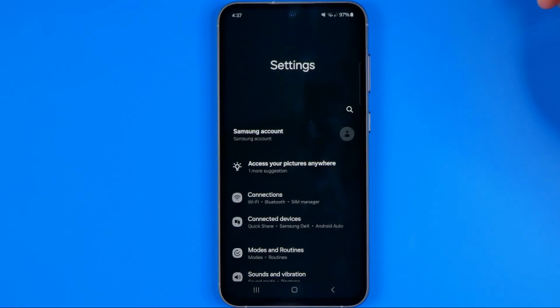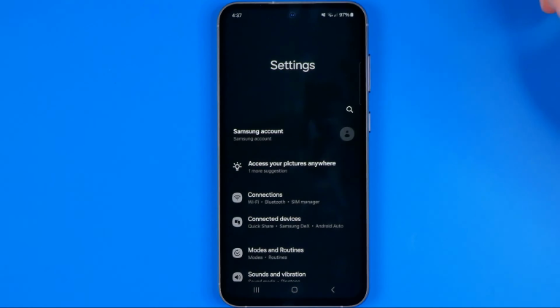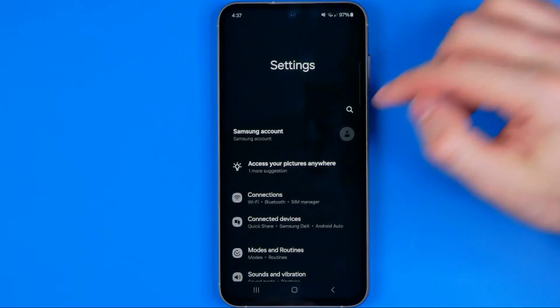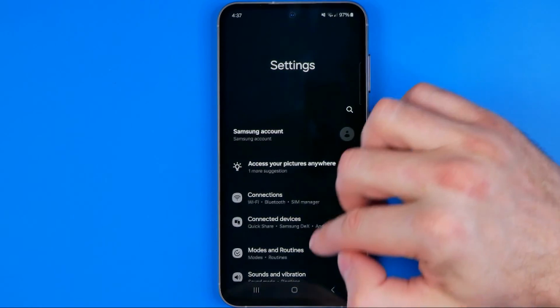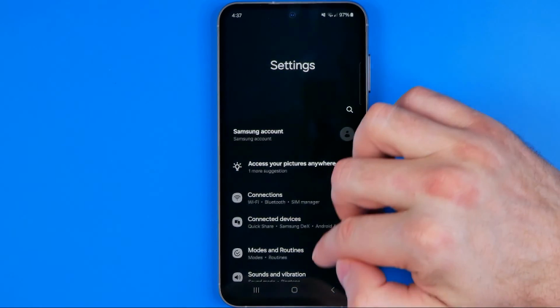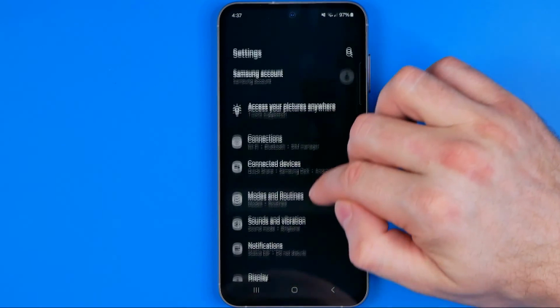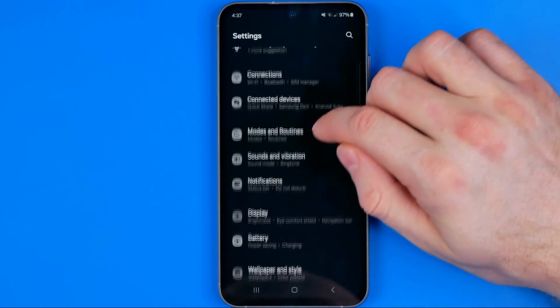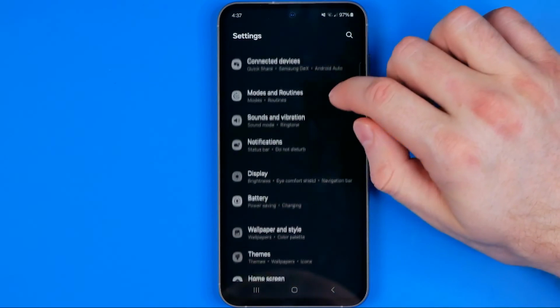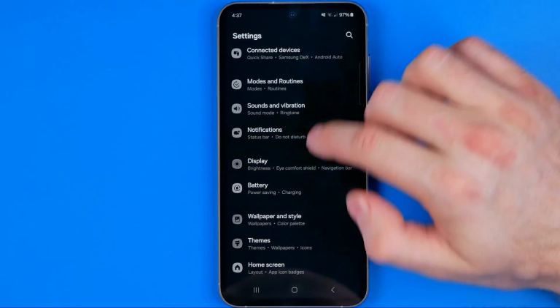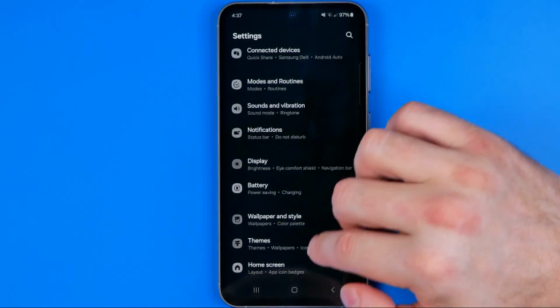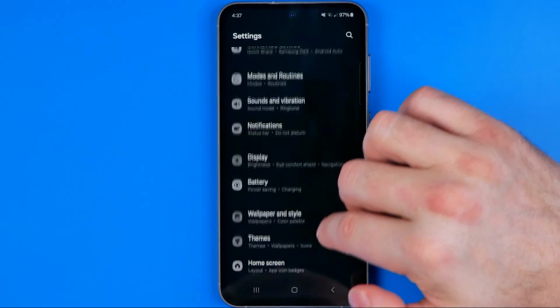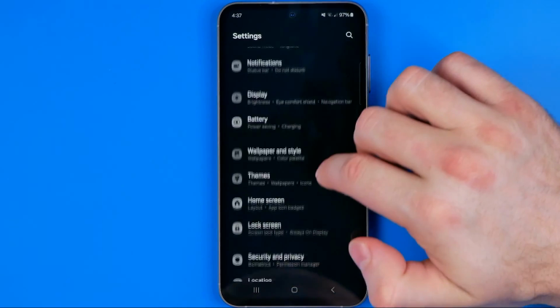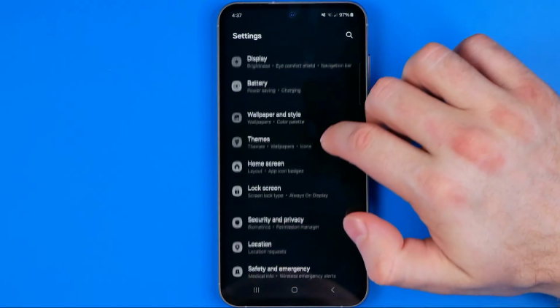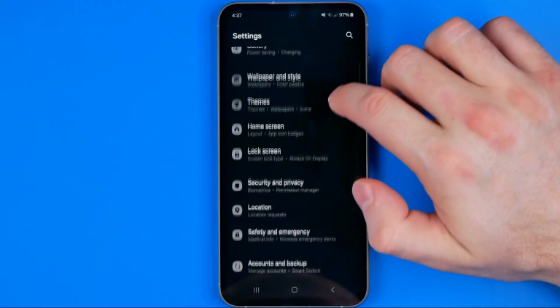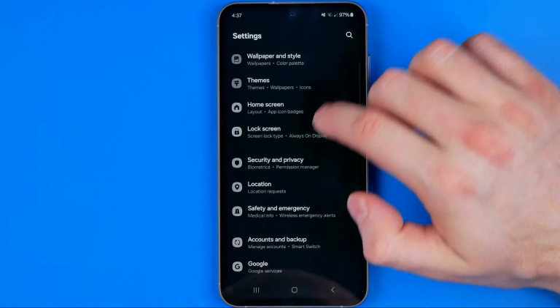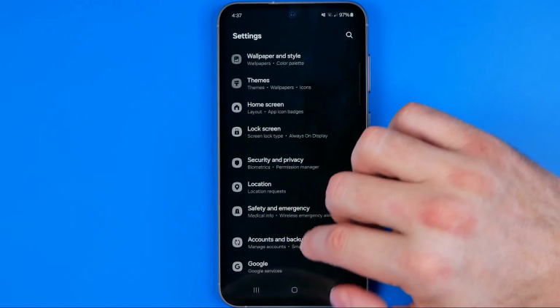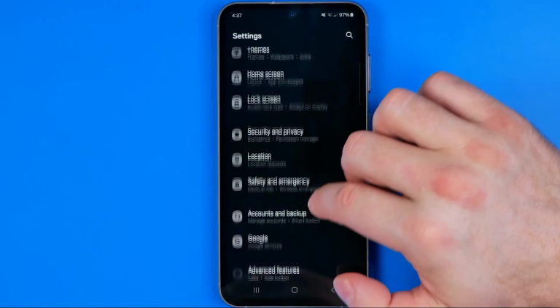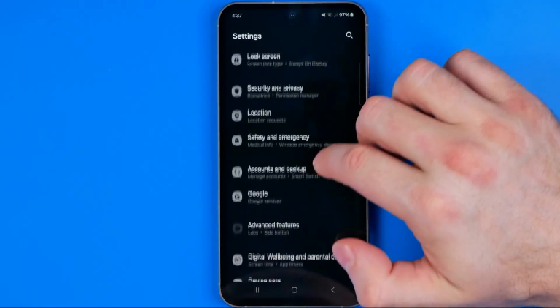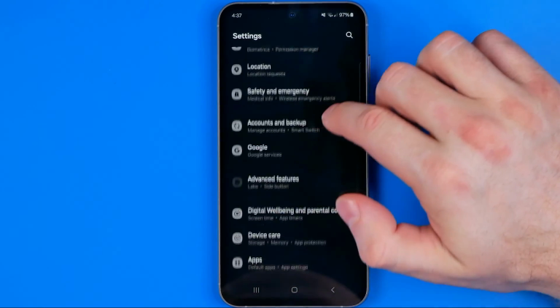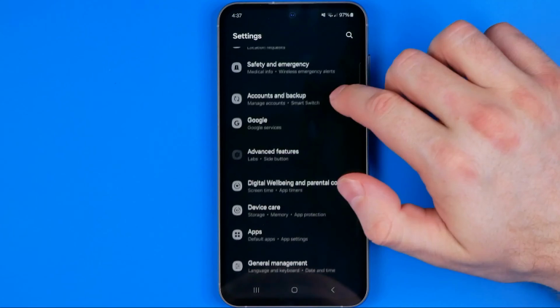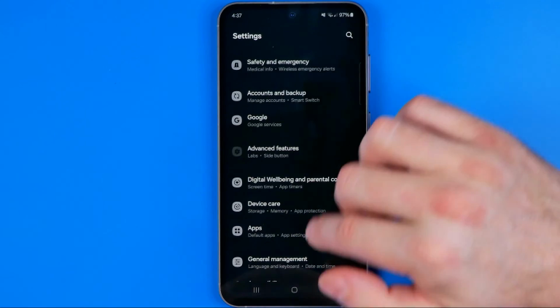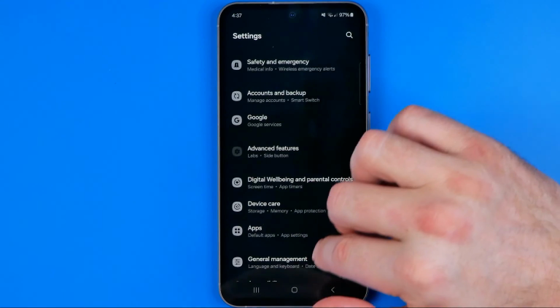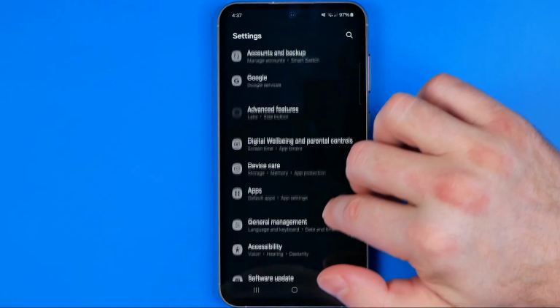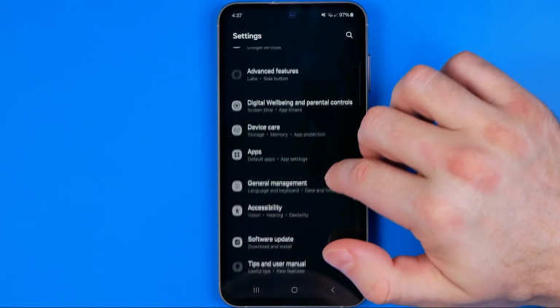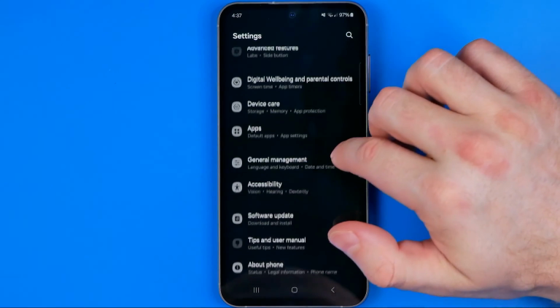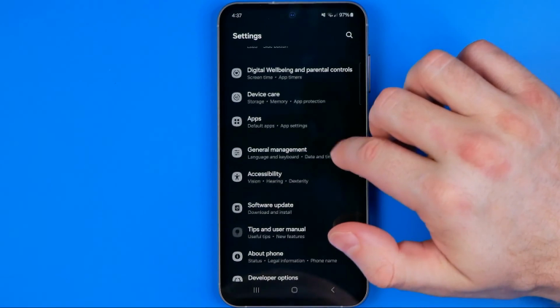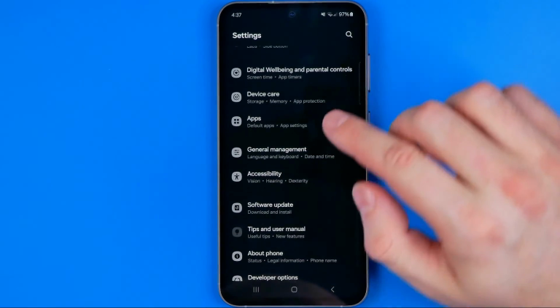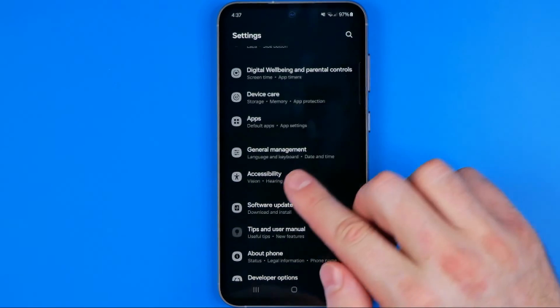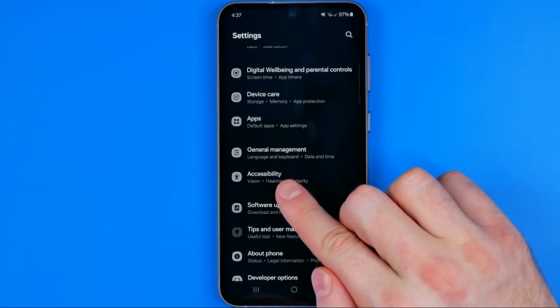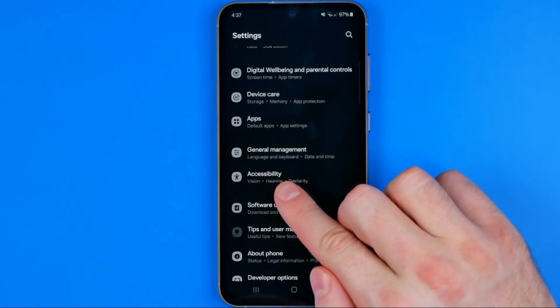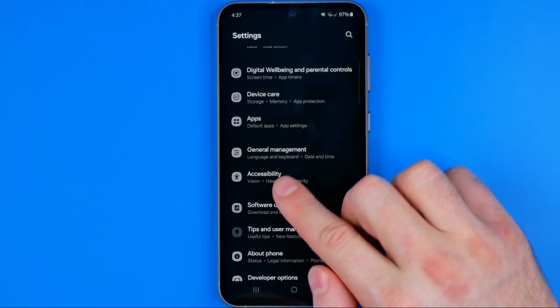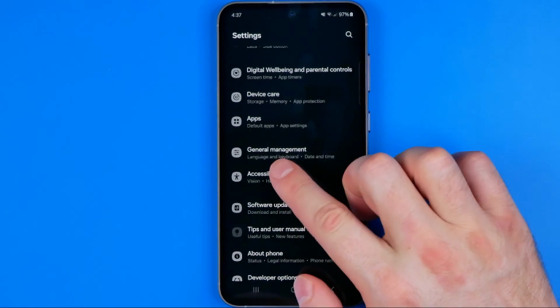In Settings, we need to scroll down until we find Accessibility. Here it is.